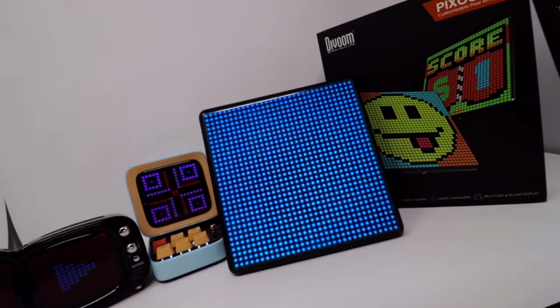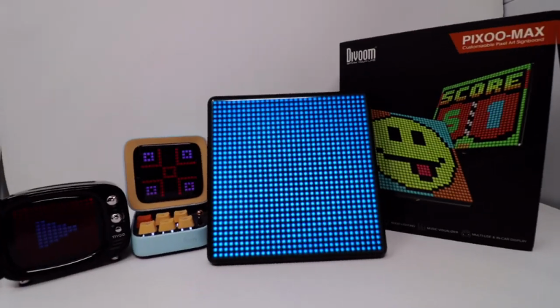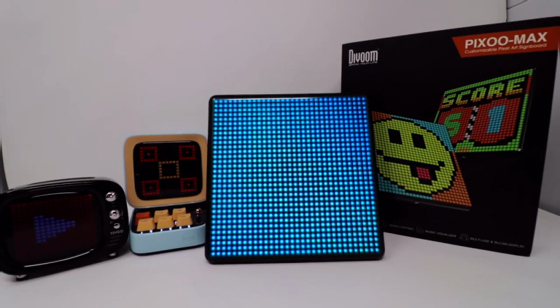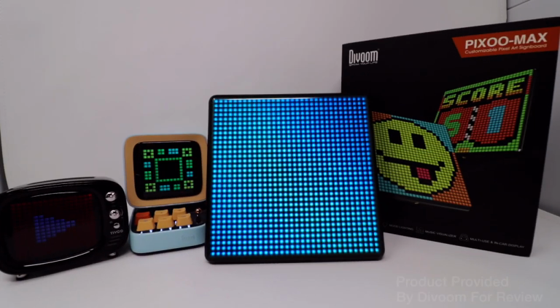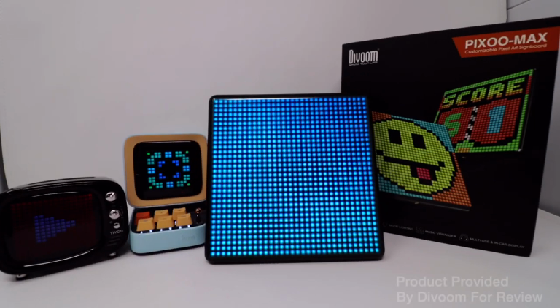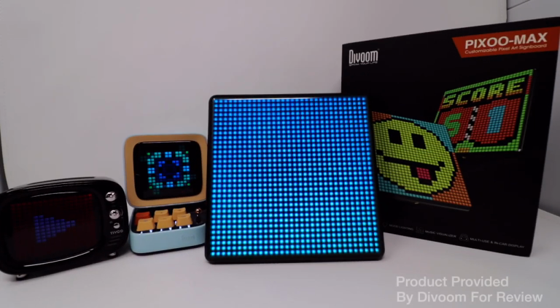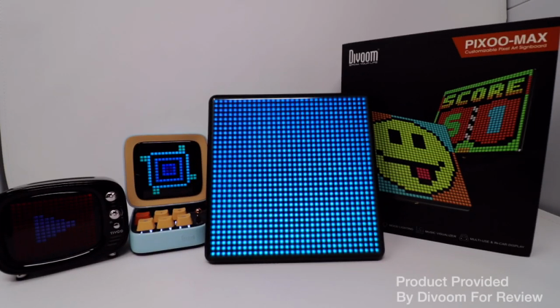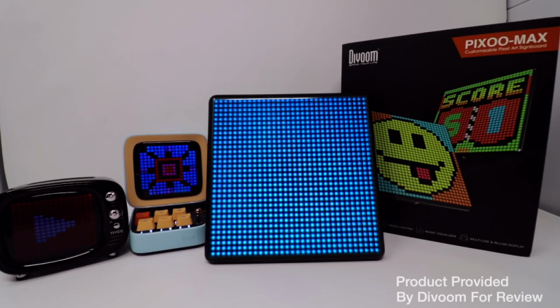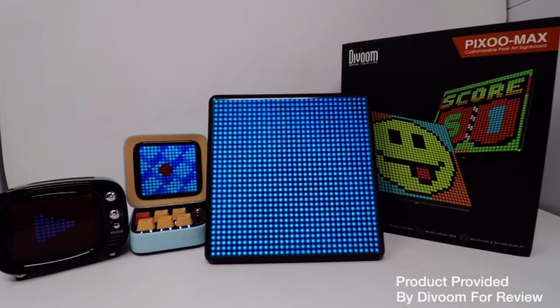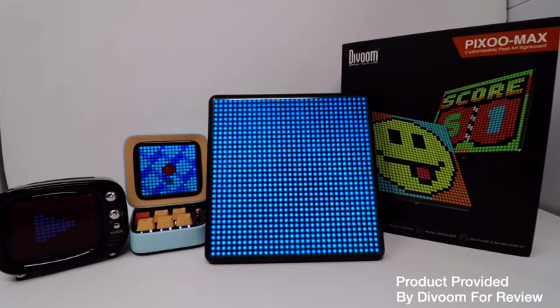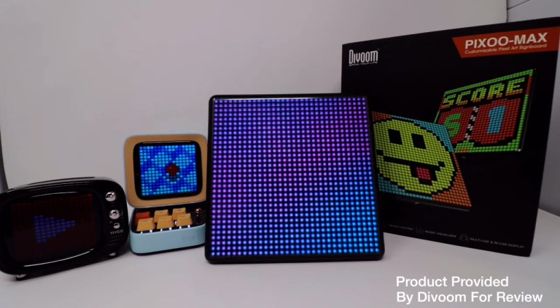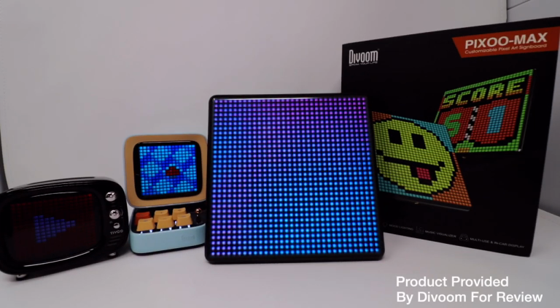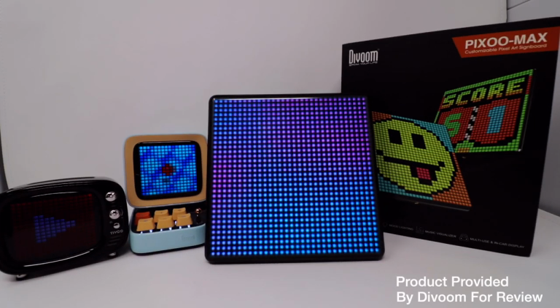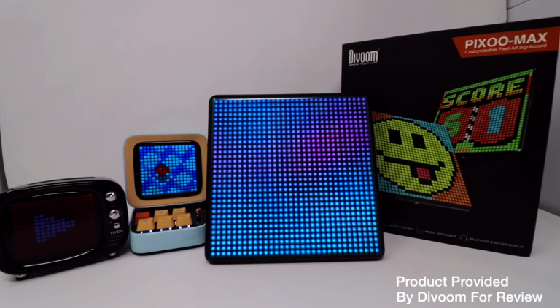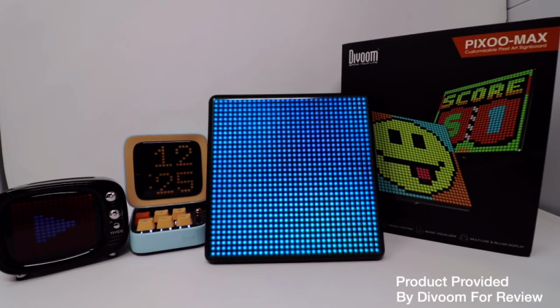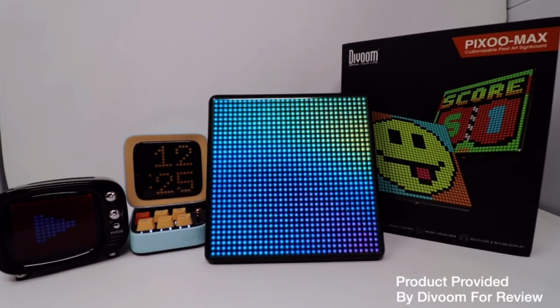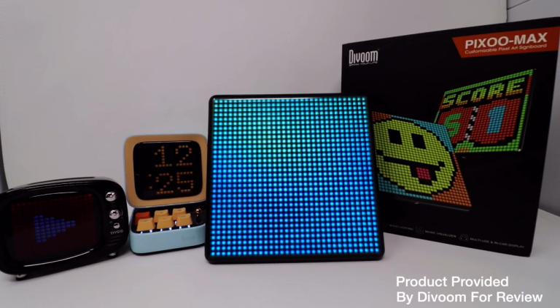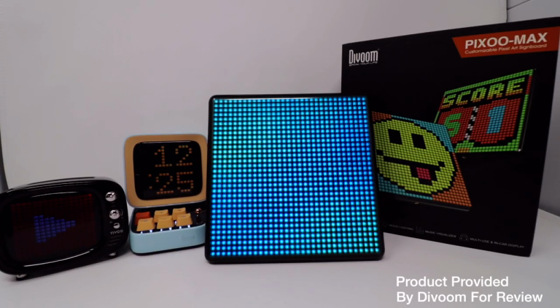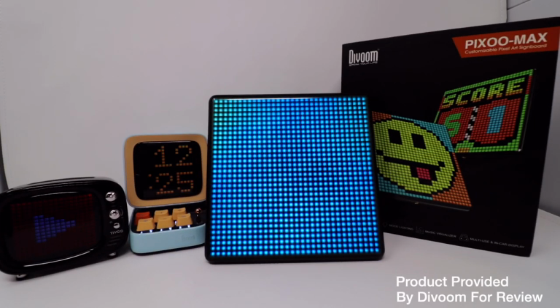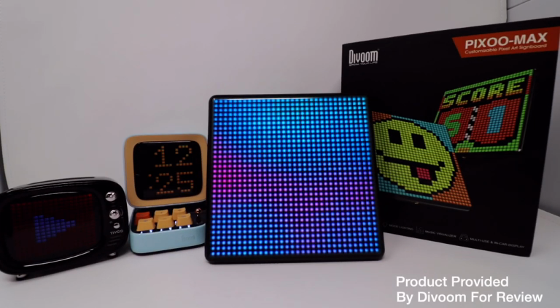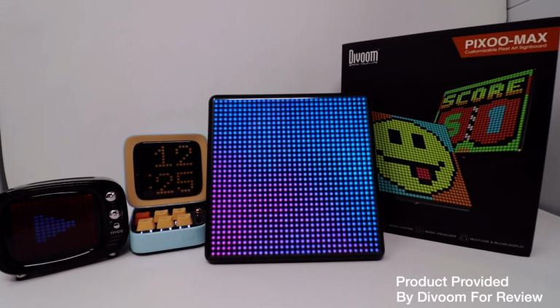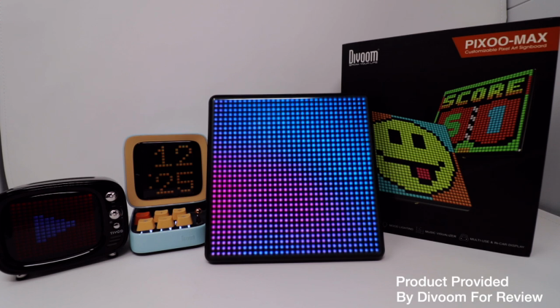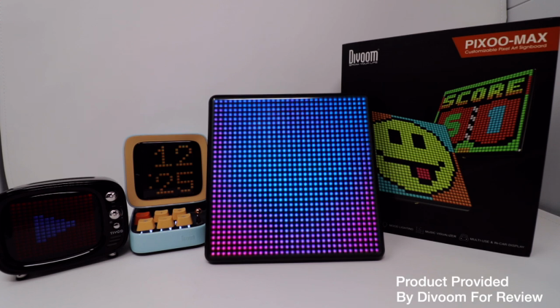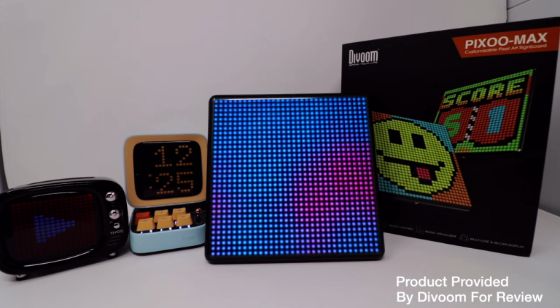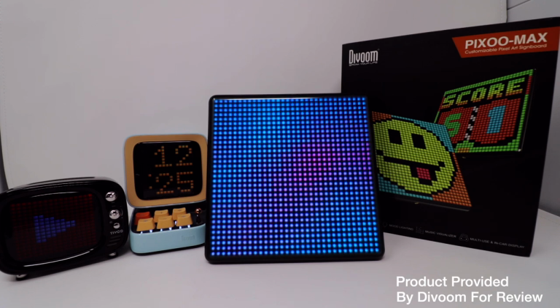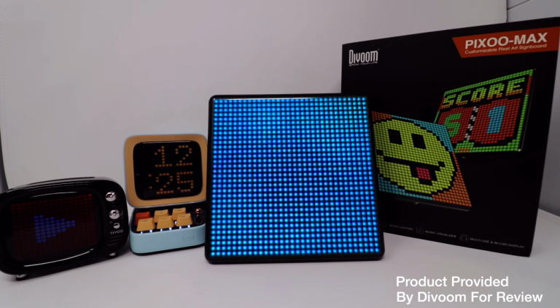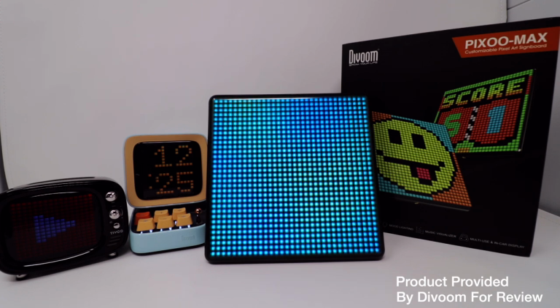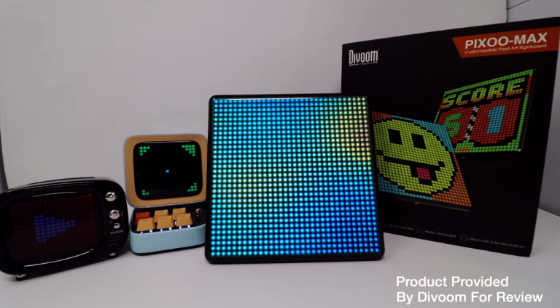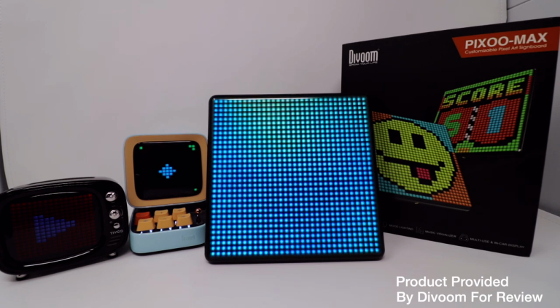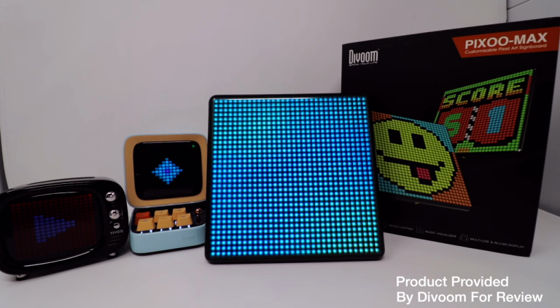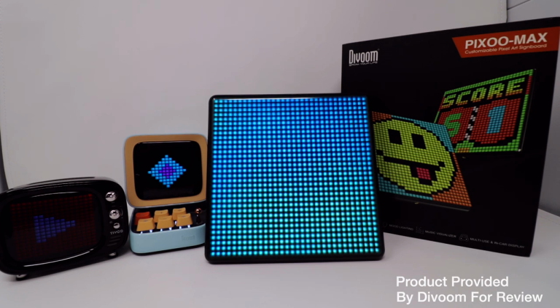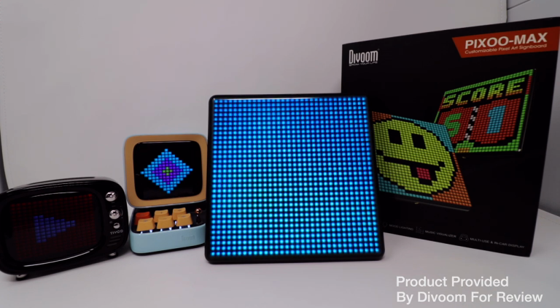Today we'll be taking an early look at a sample of the latest product from Divoom. This is the Pixoo Max.